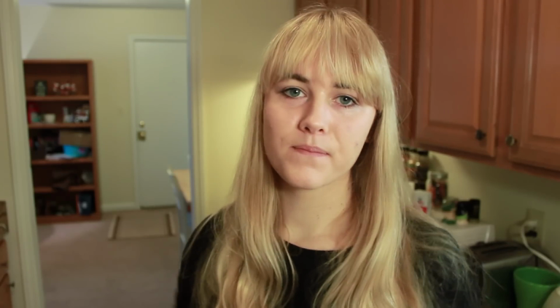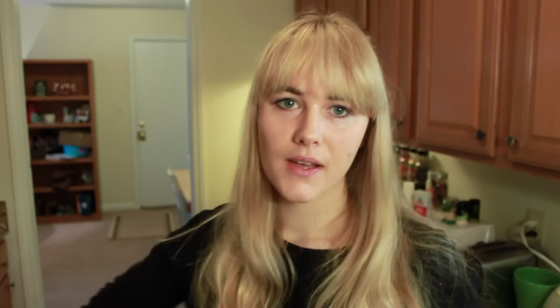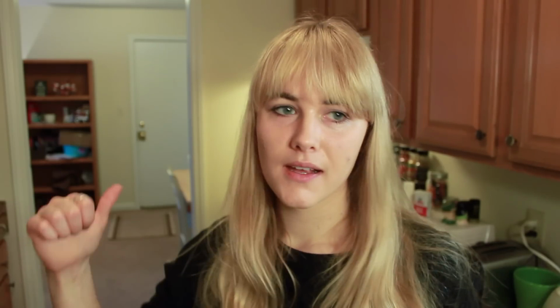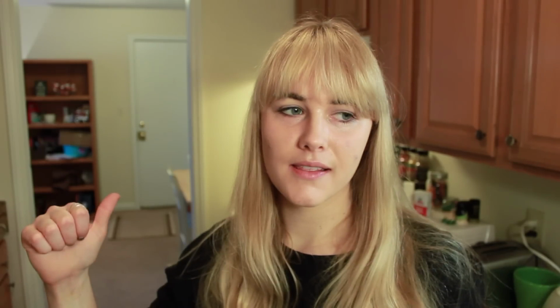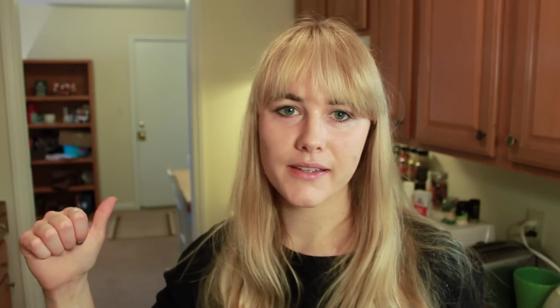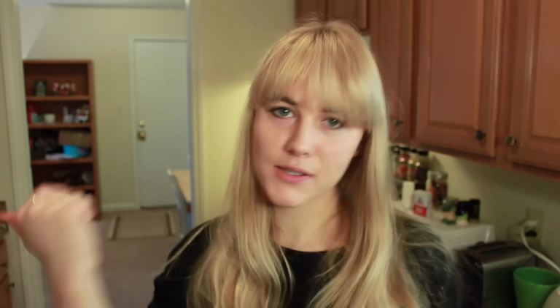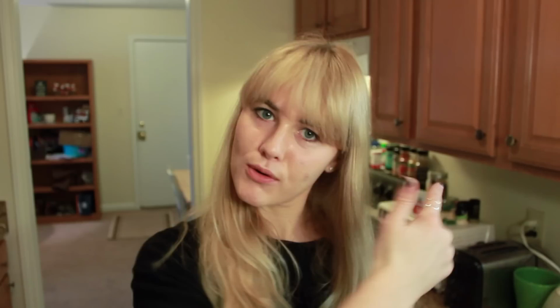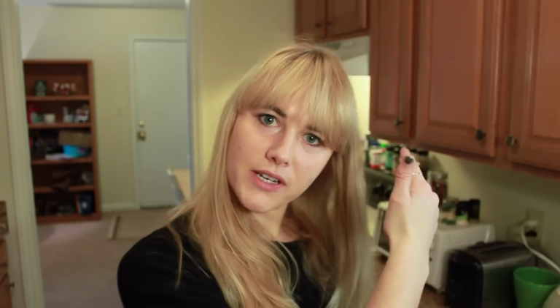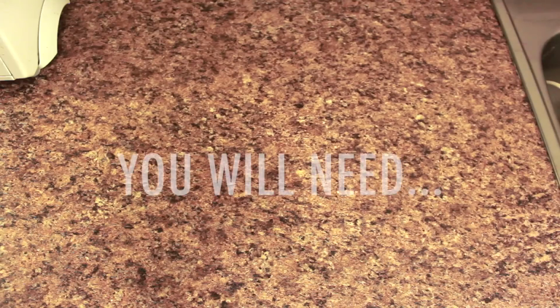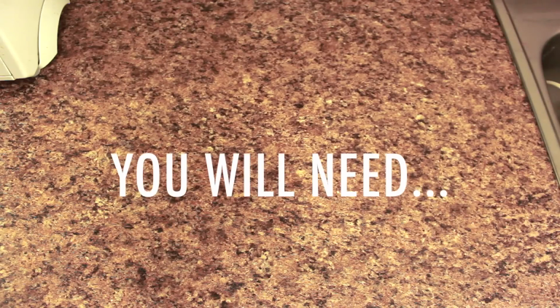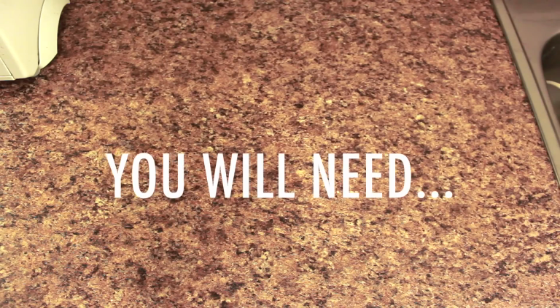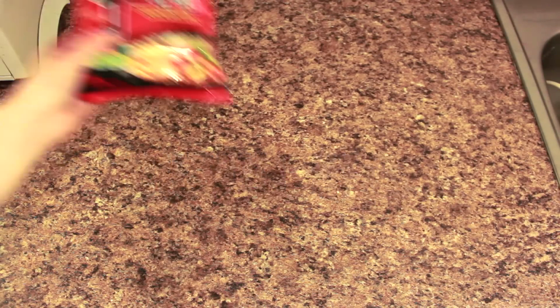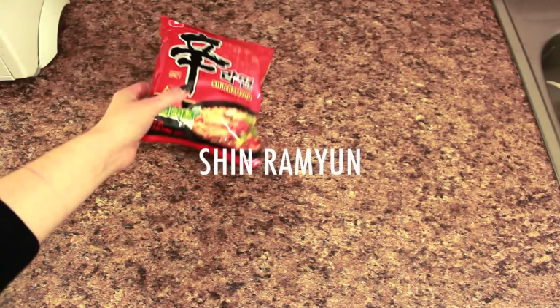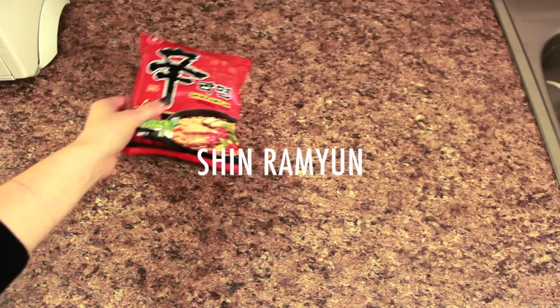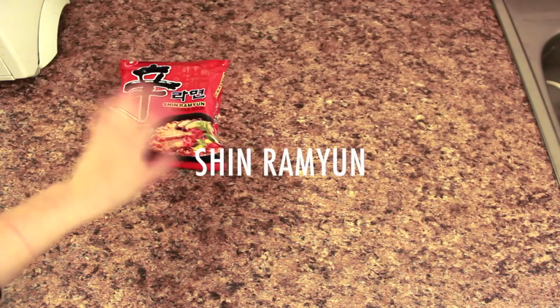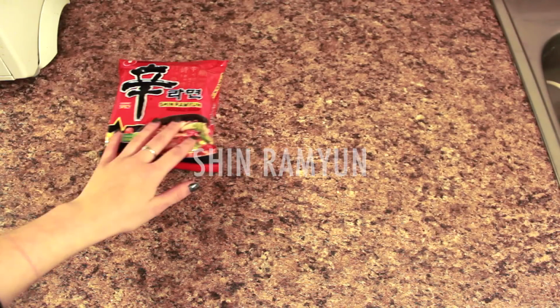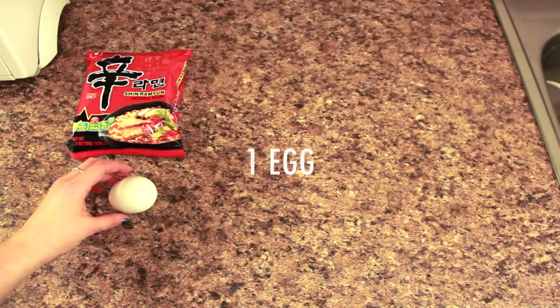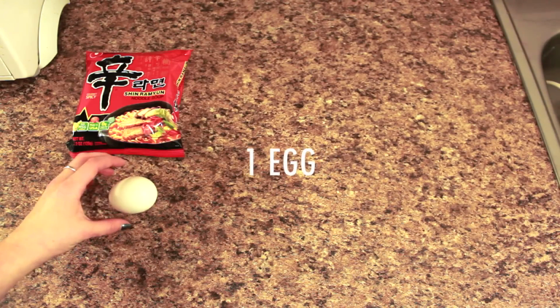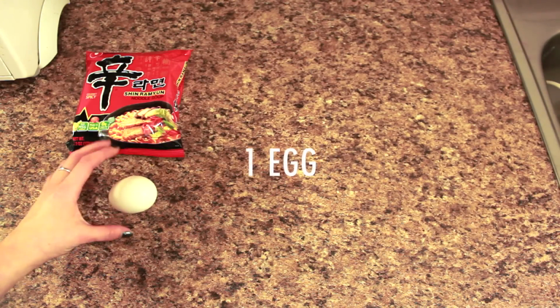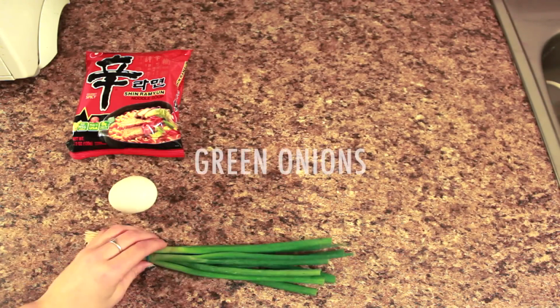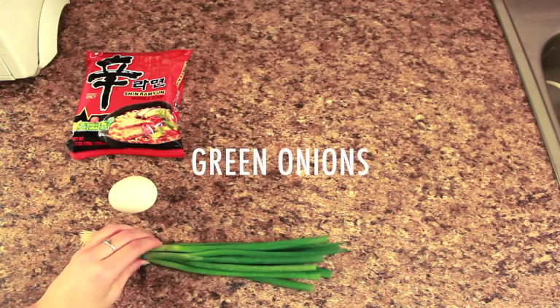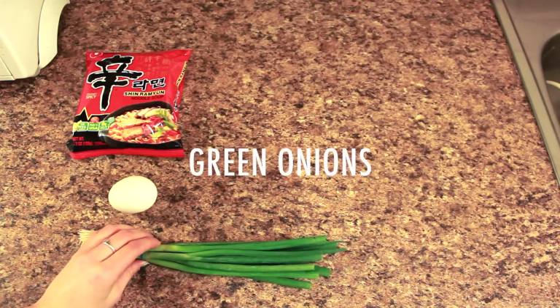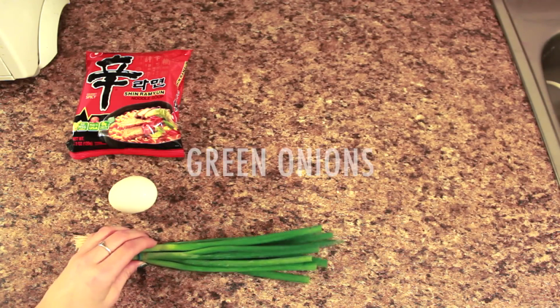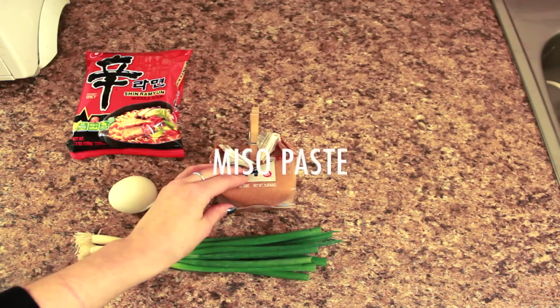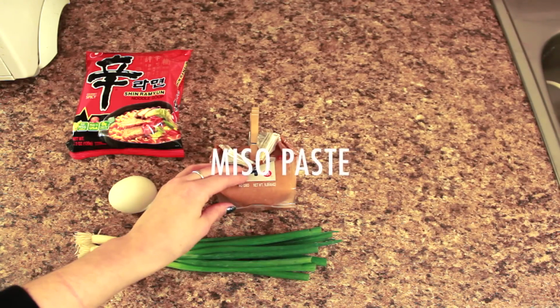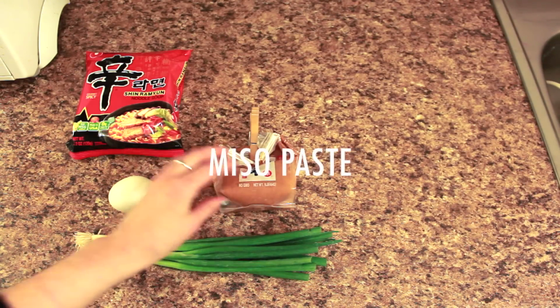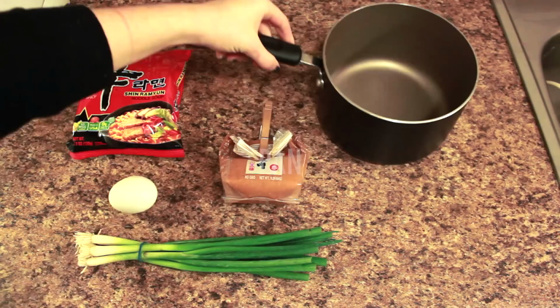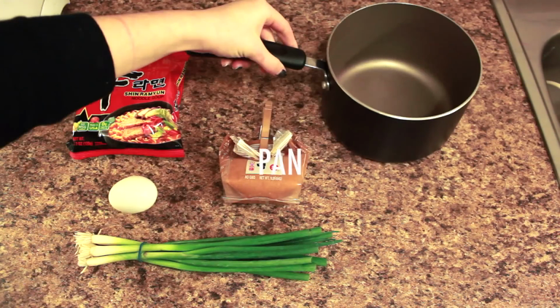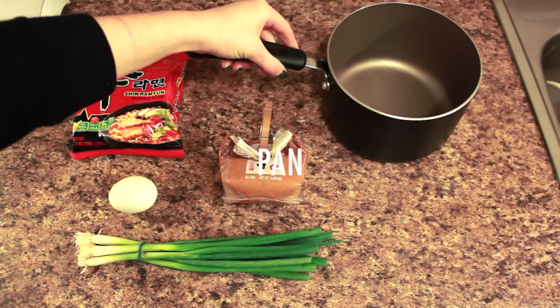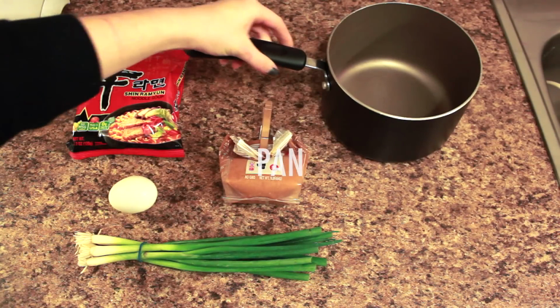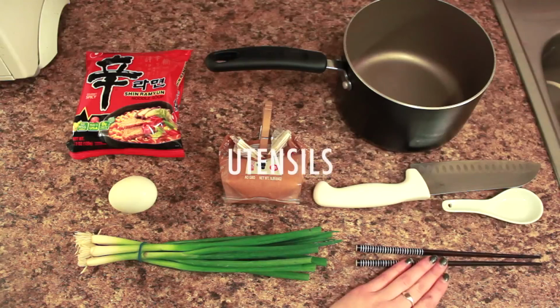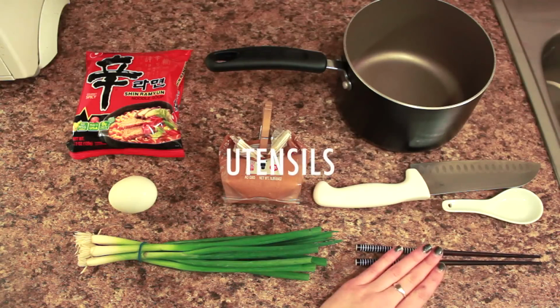Let's go over here. You will need one package of shin ramen, one egg, three onions, miso paste, a pan, and utensils.